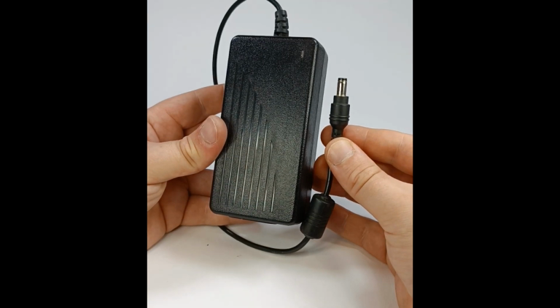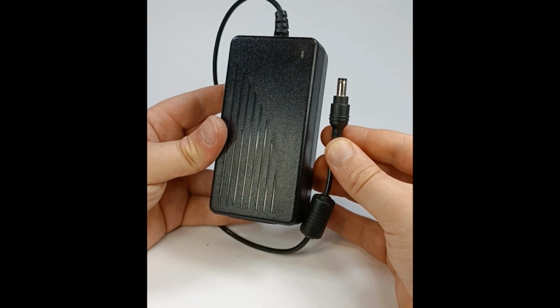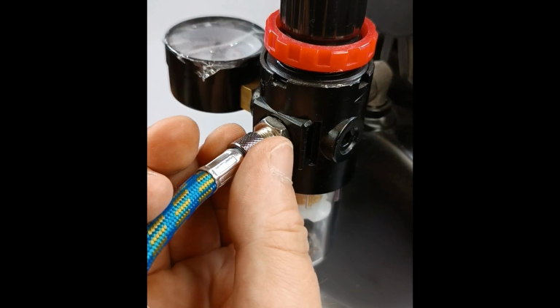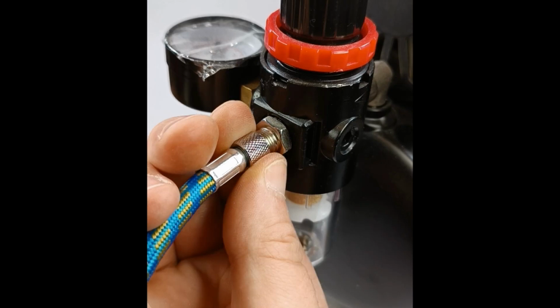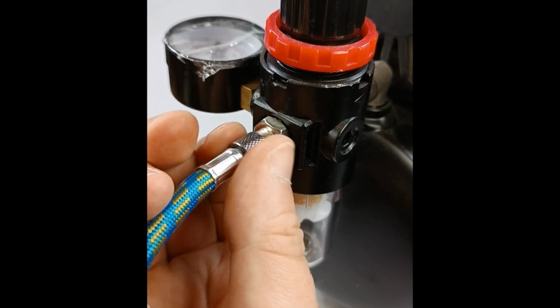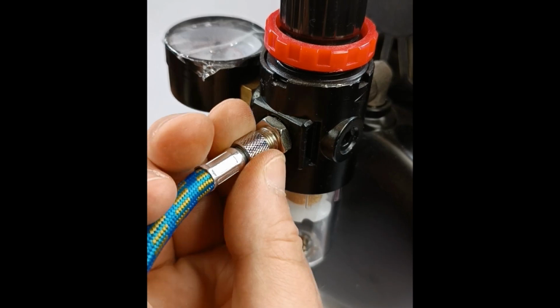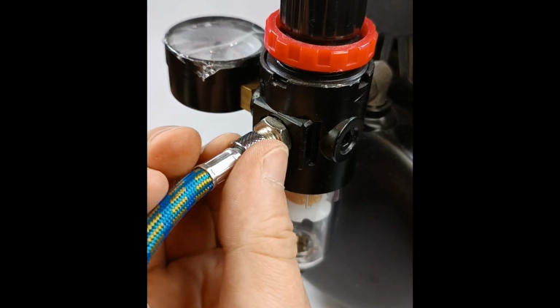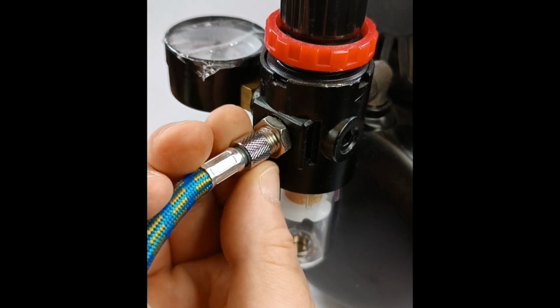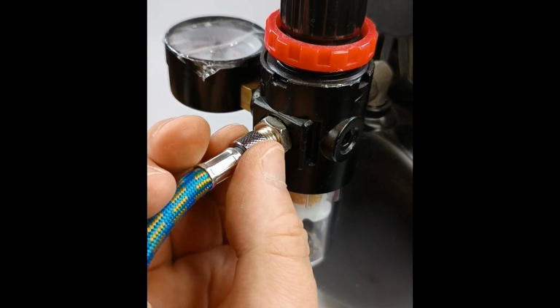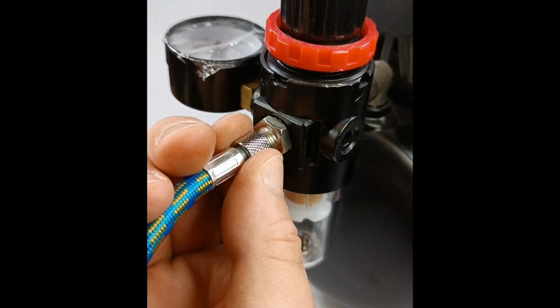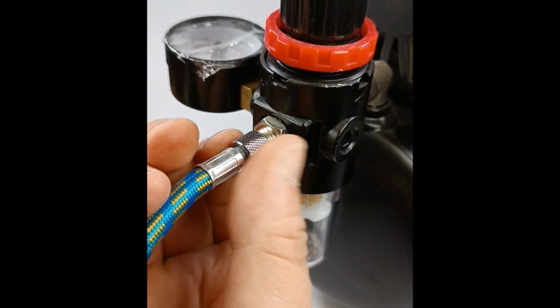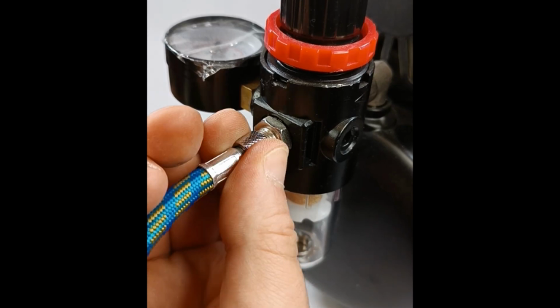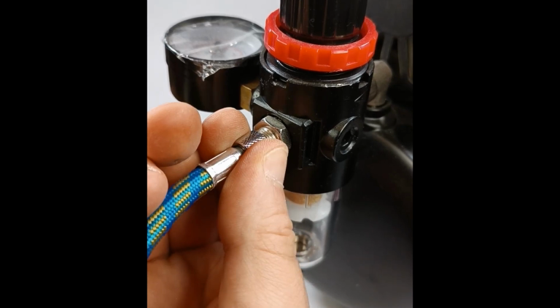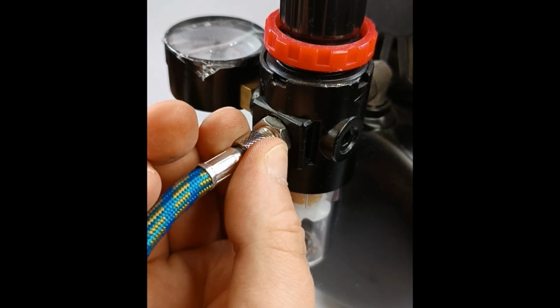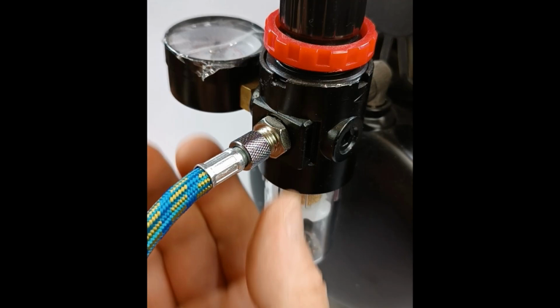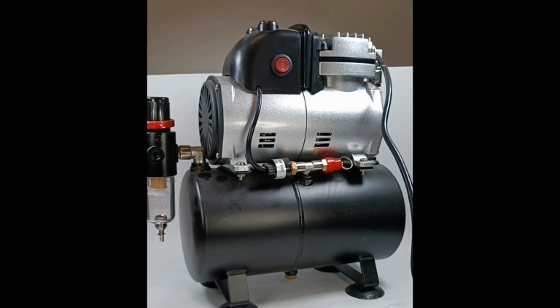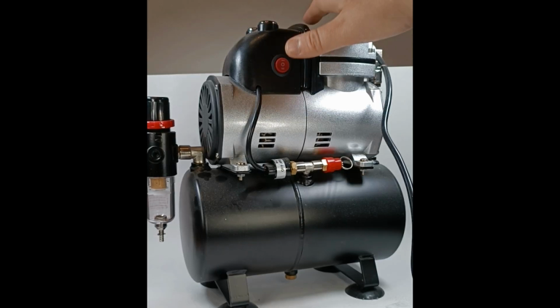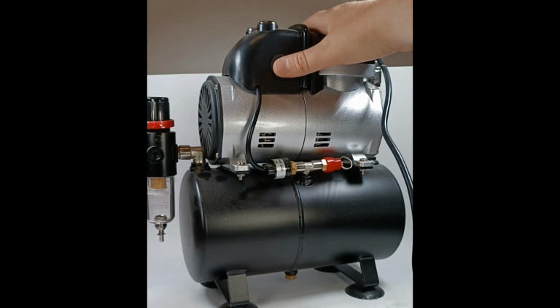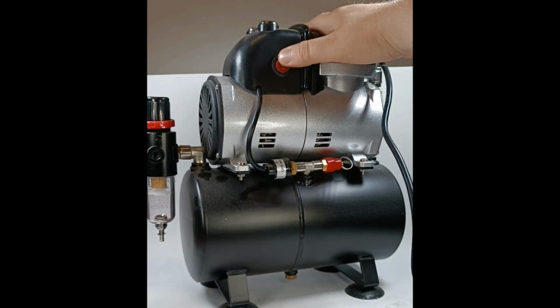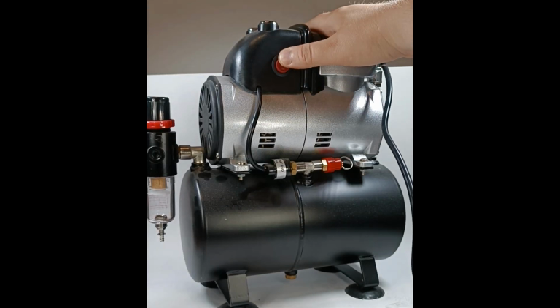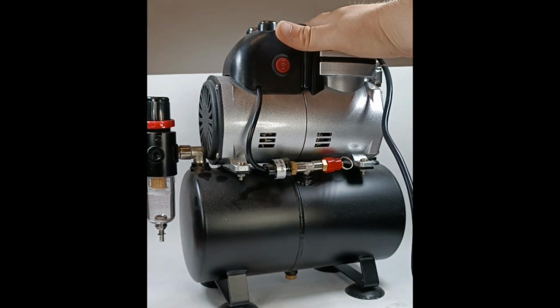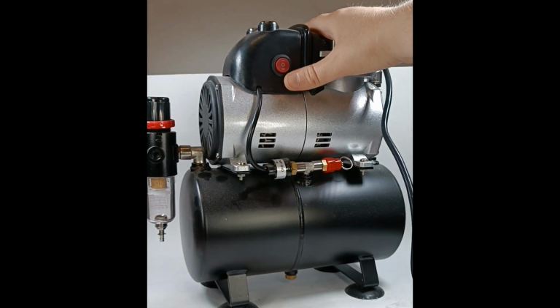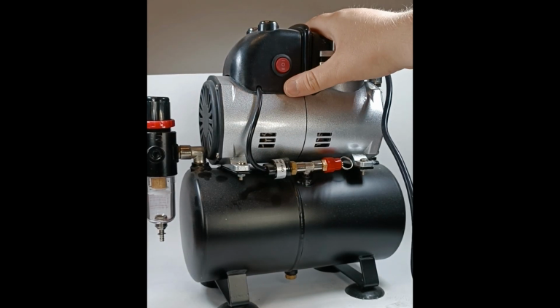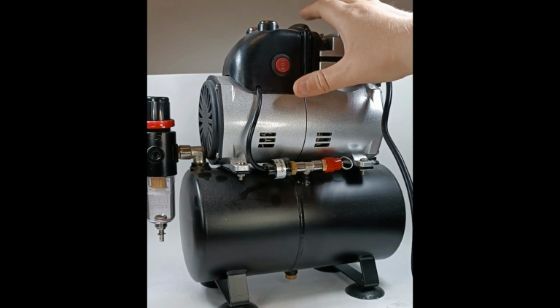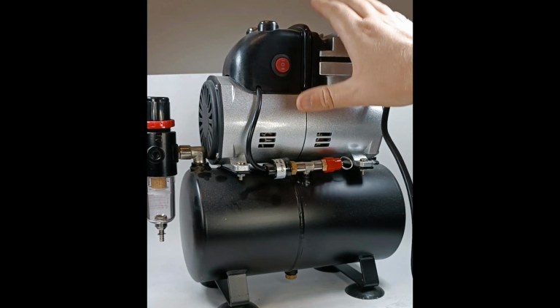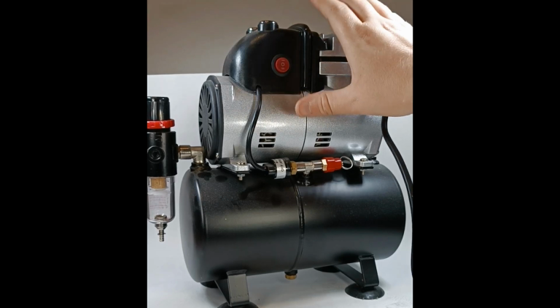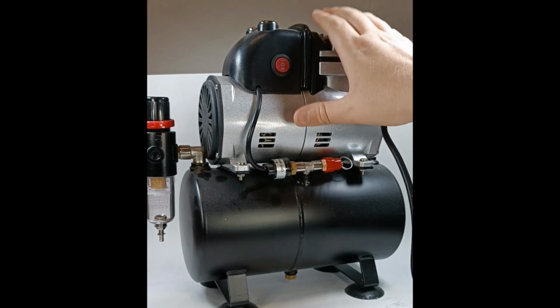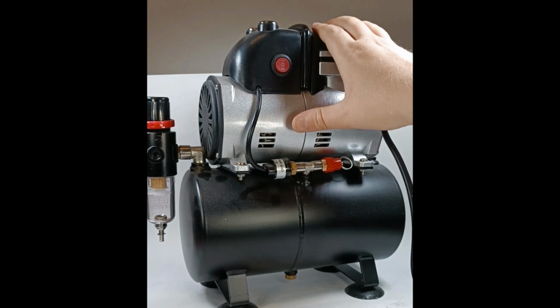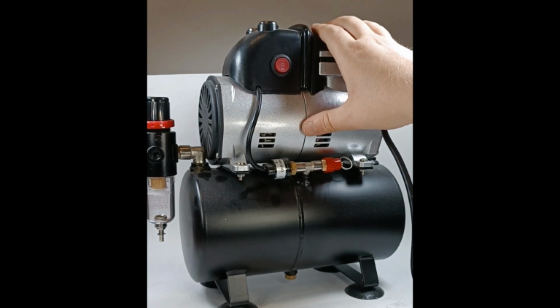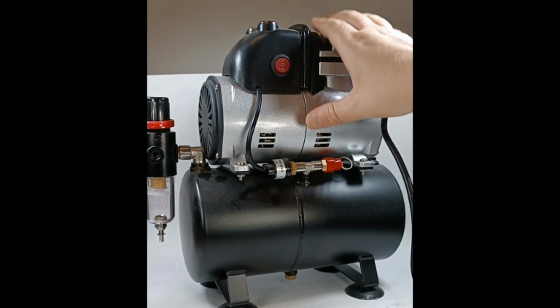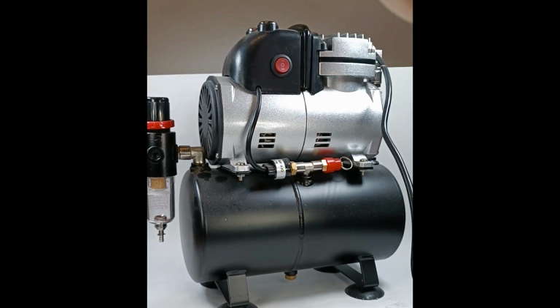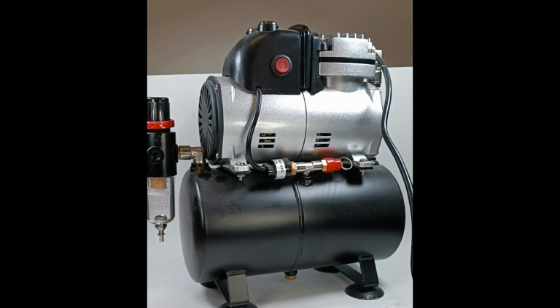Then you need a compressor. It doesn't matter which one — the pressure only has to be low anyway. Here is my compressor; I also use it for my airbrush.